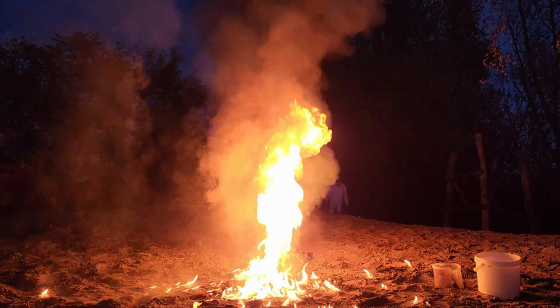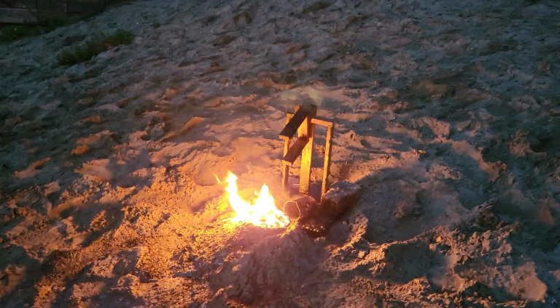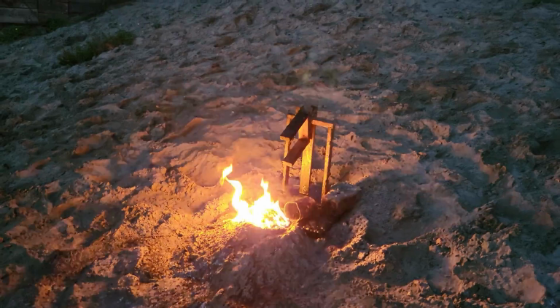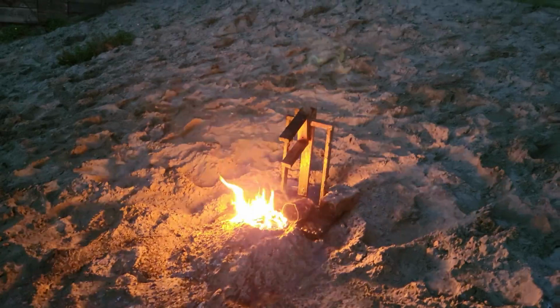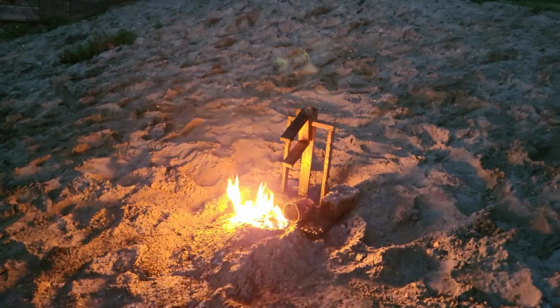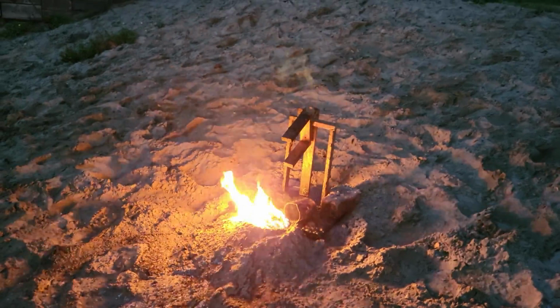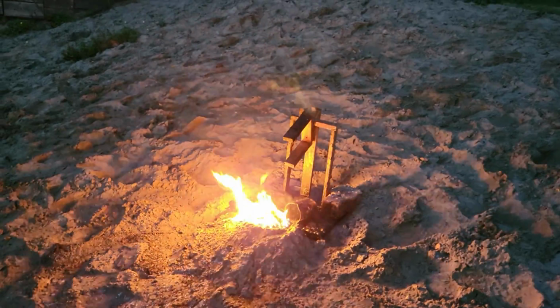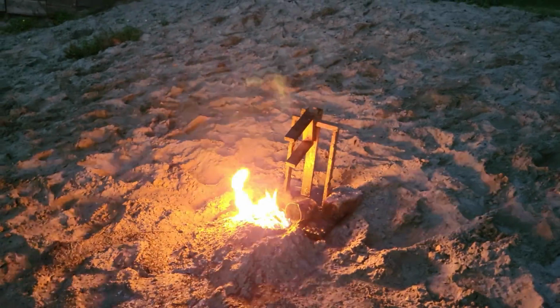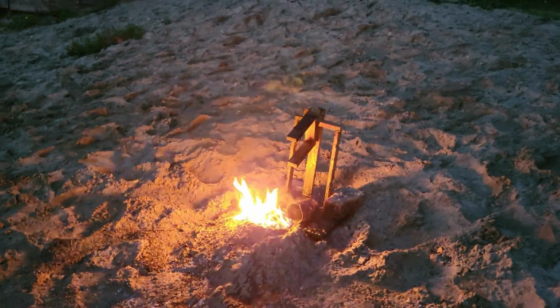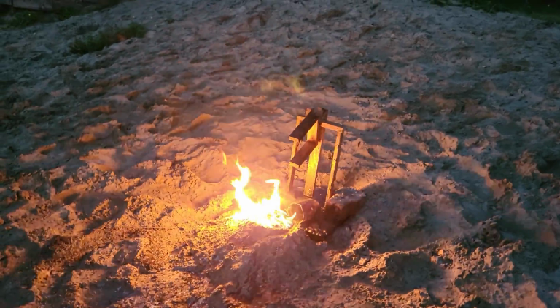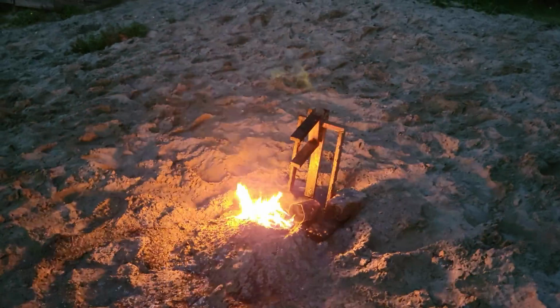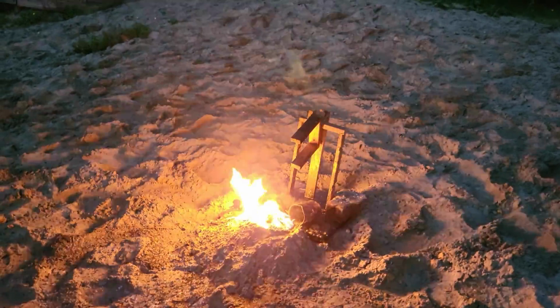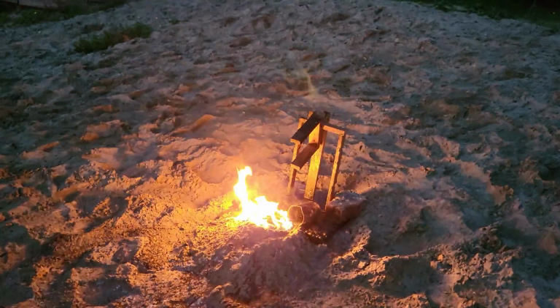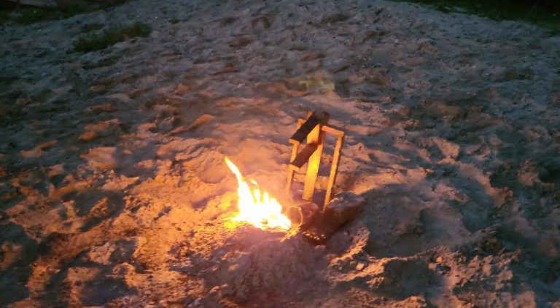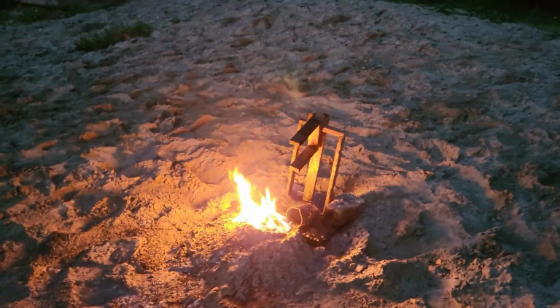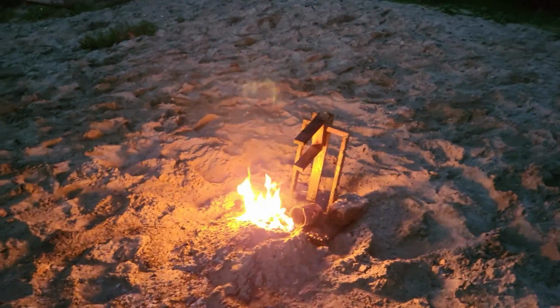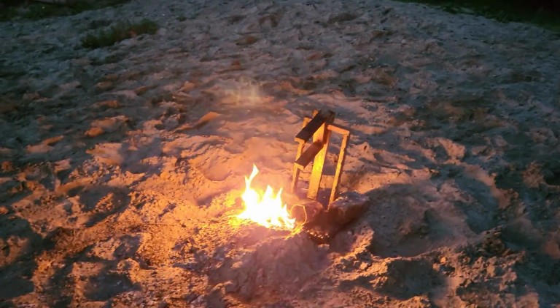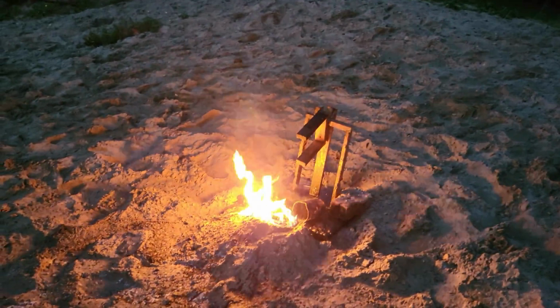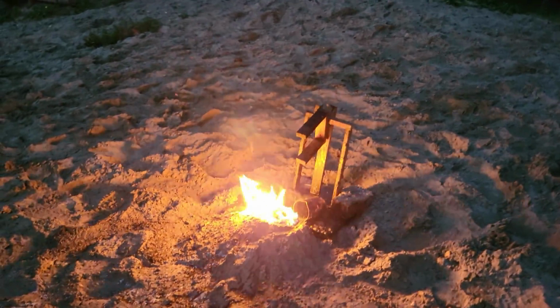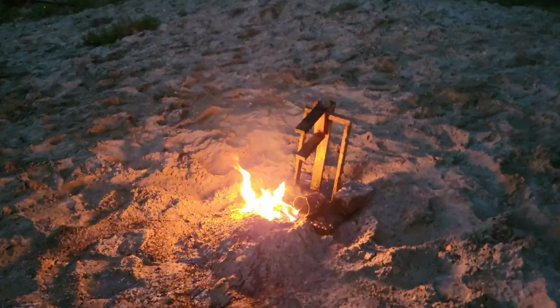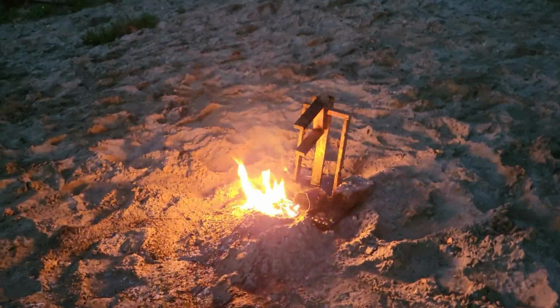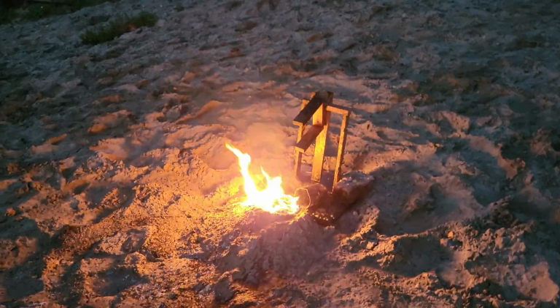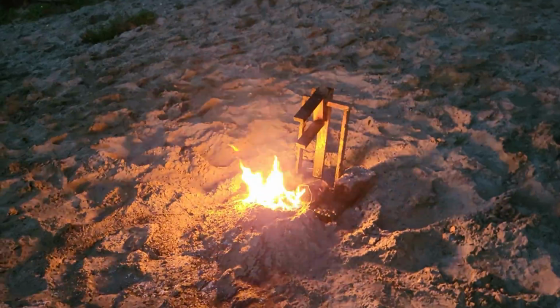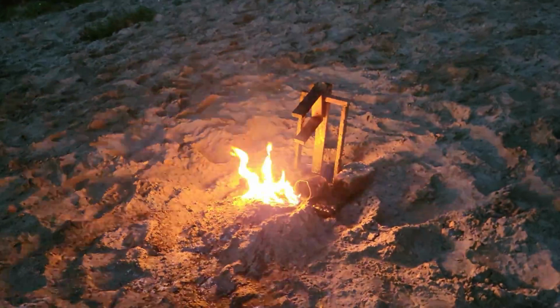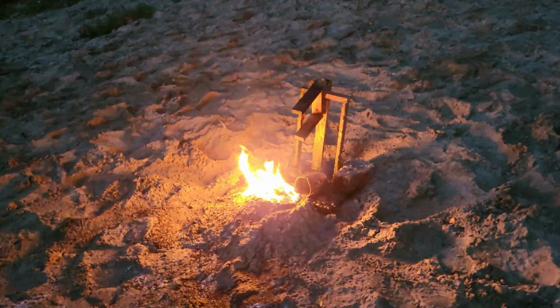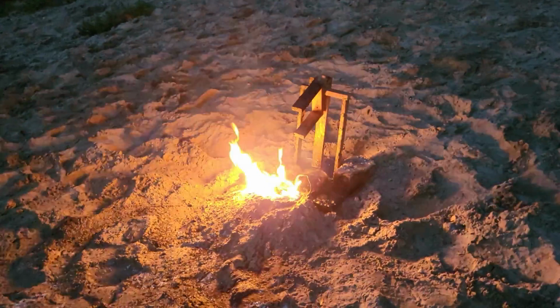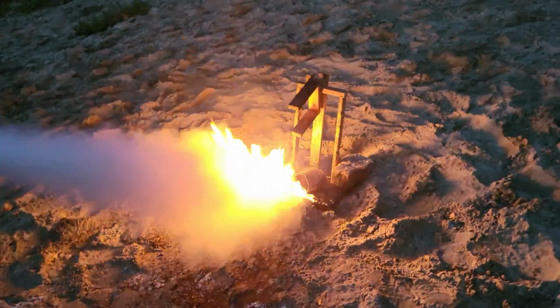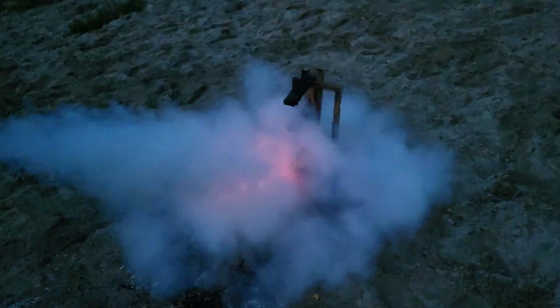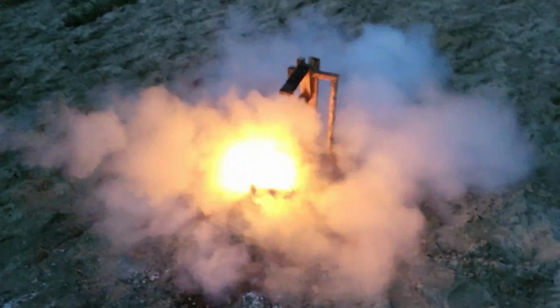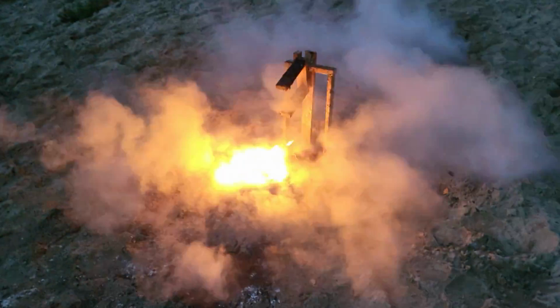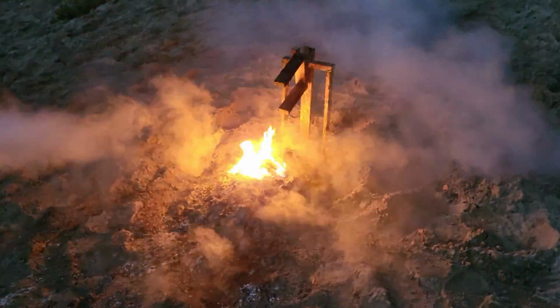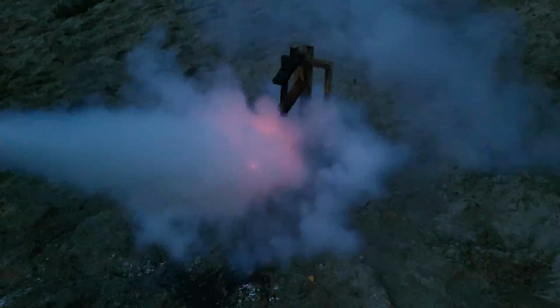Here you can see a great example of why lithium fires are so nasty — it pretty much doesn't care about the fire extinguisher.